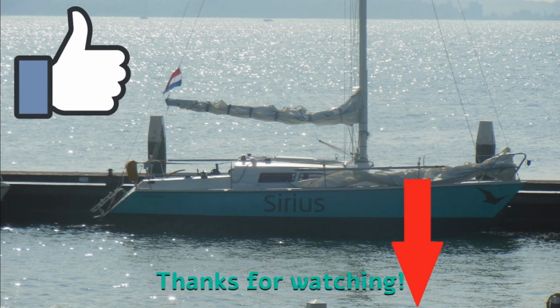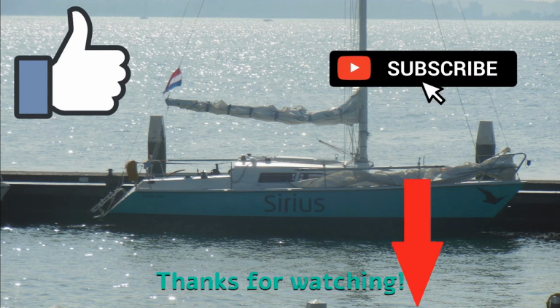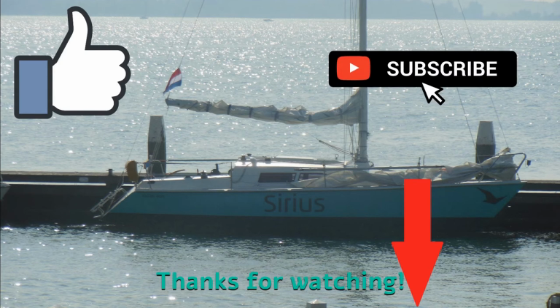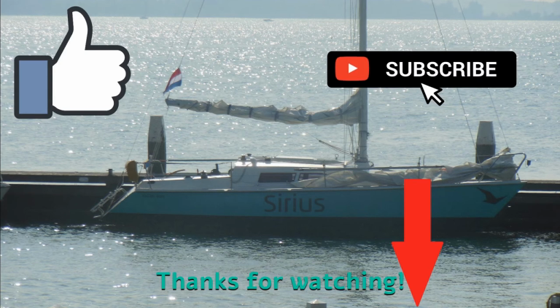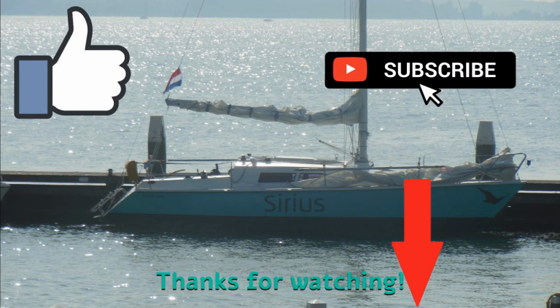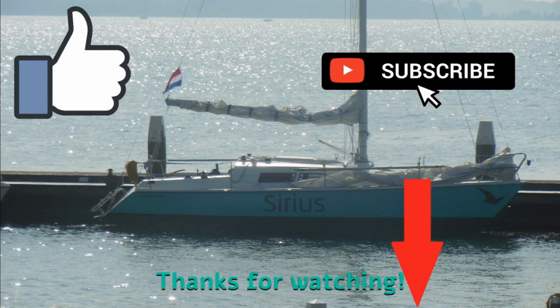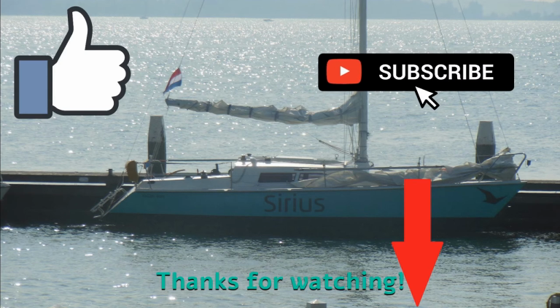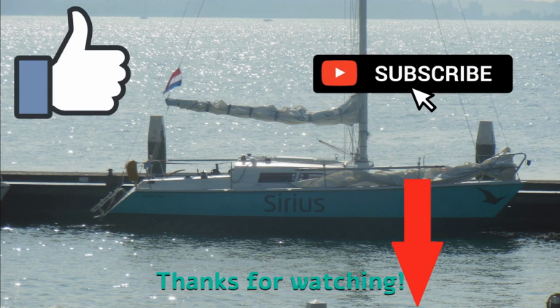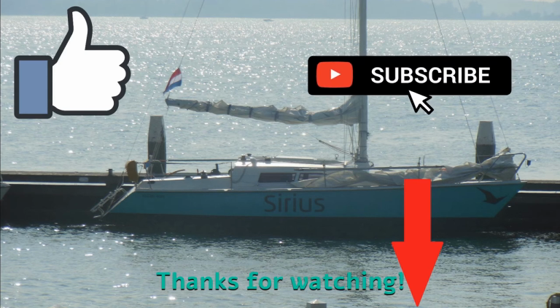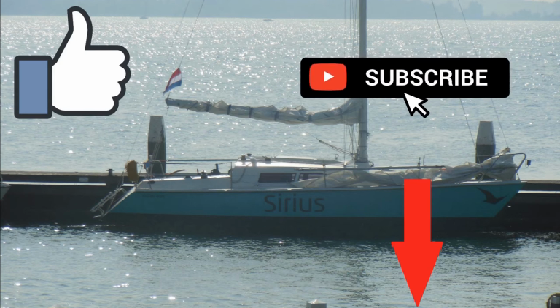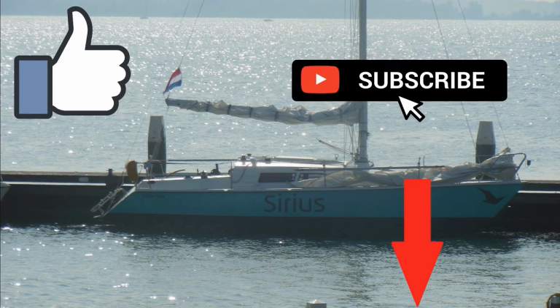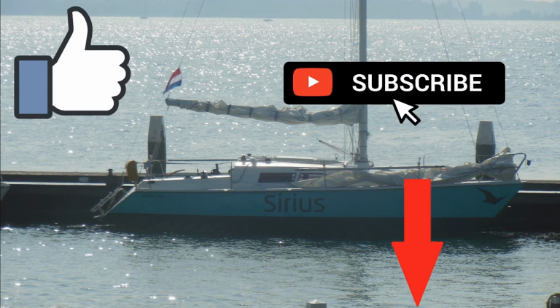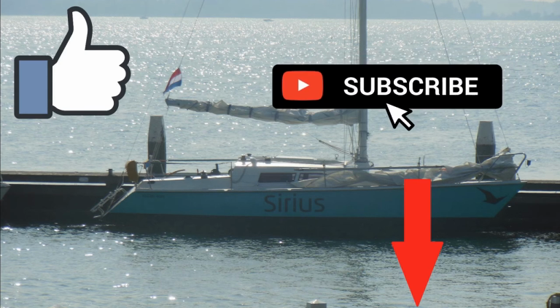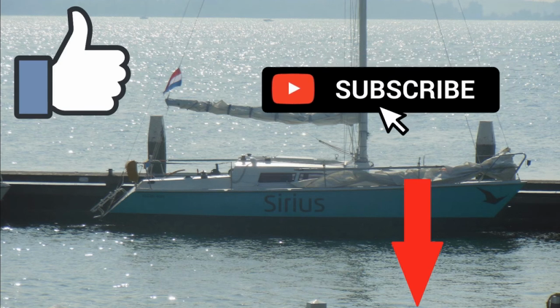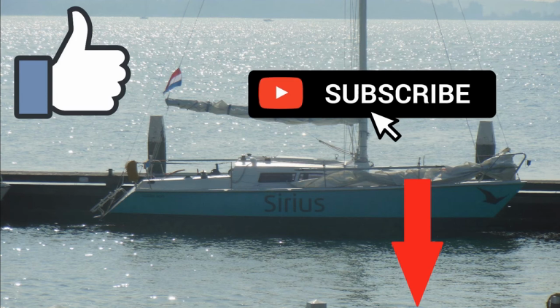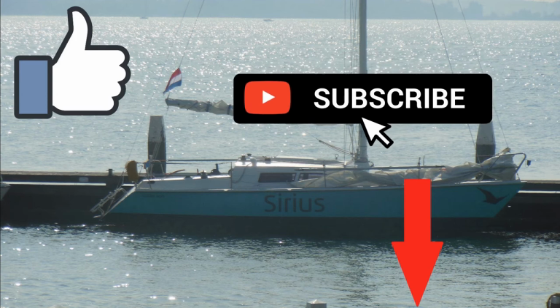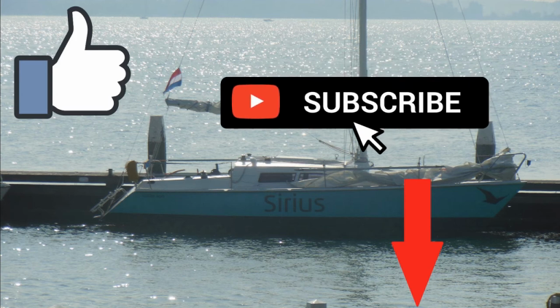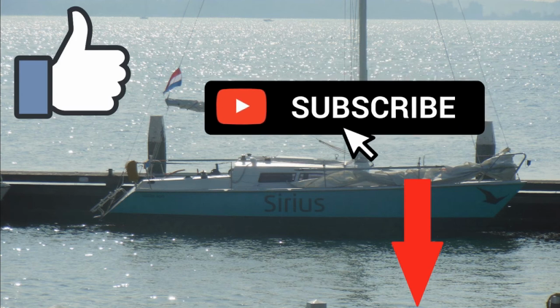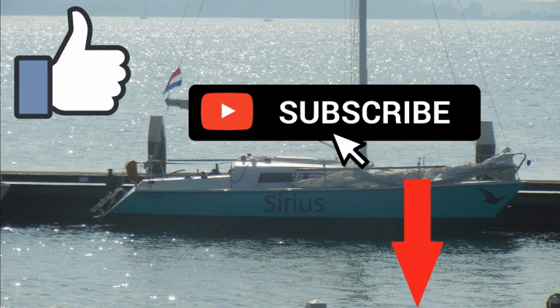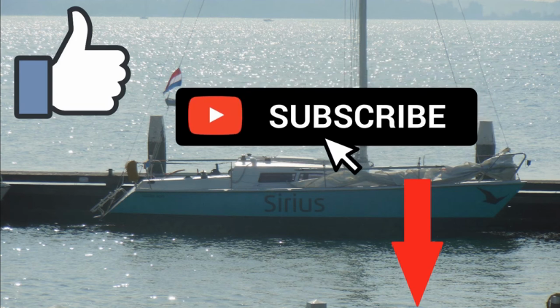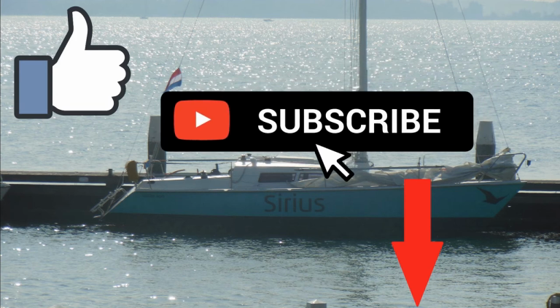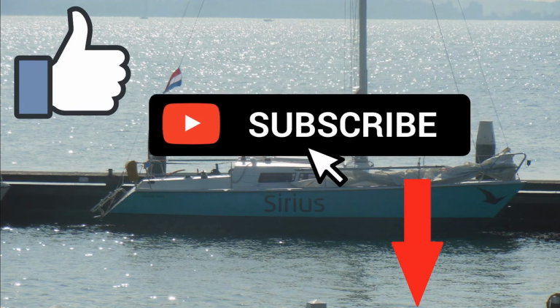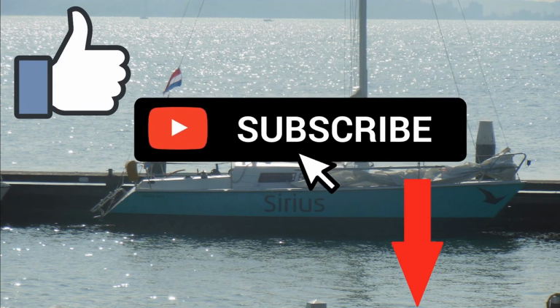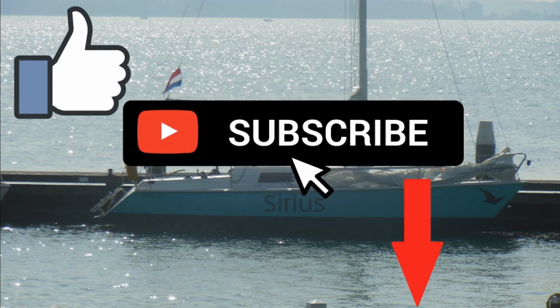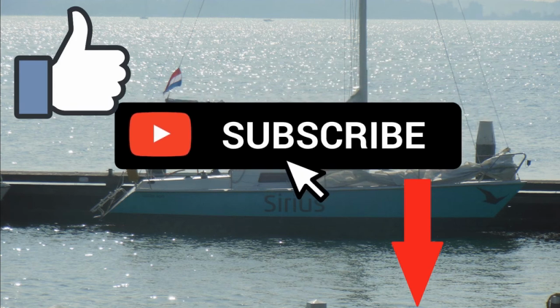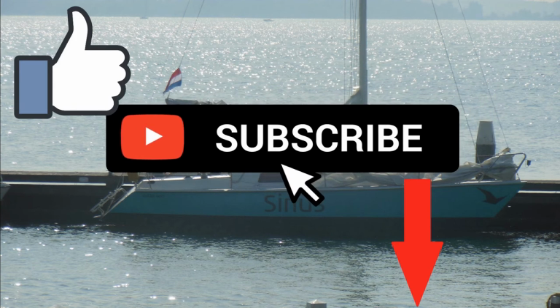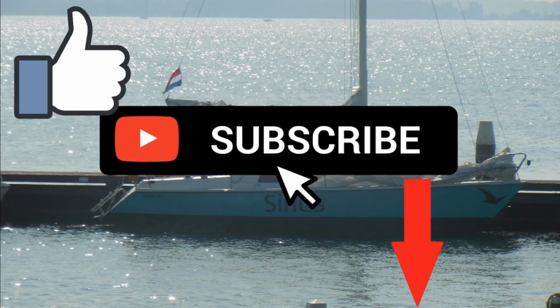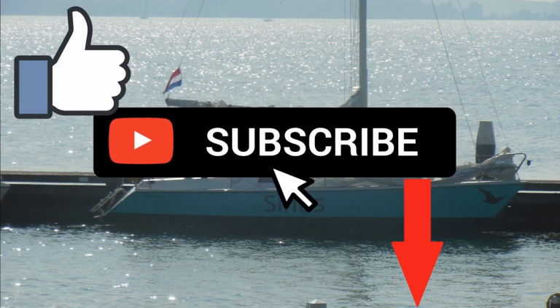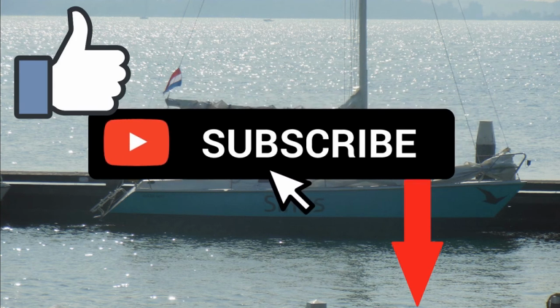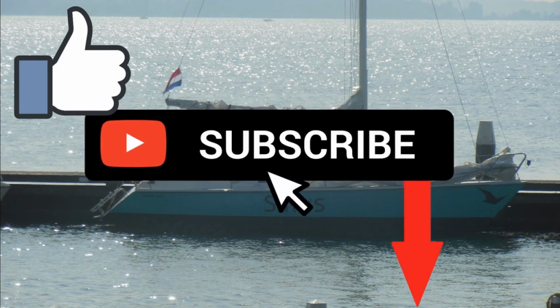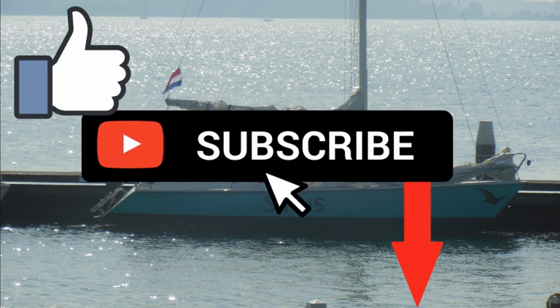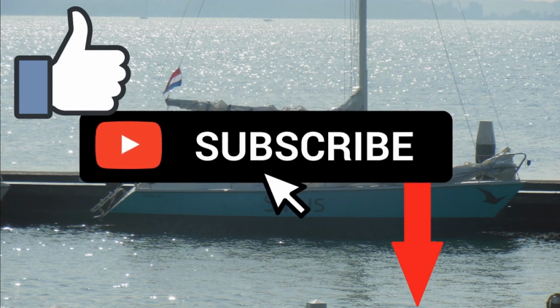If you subscribe to this channel, you get a notification when a new video is out. See you next time. Bye!